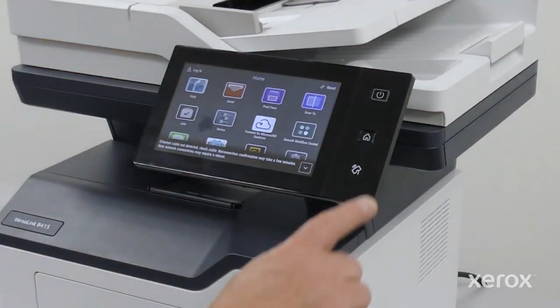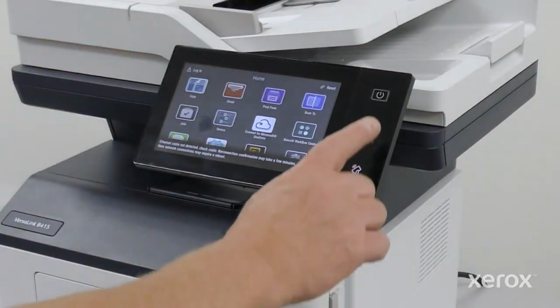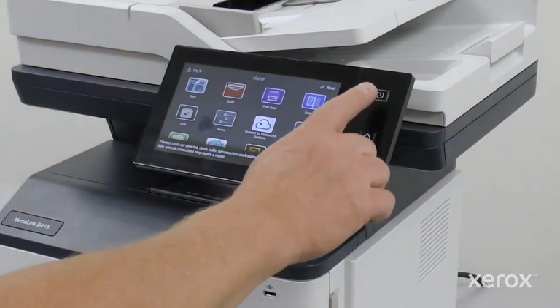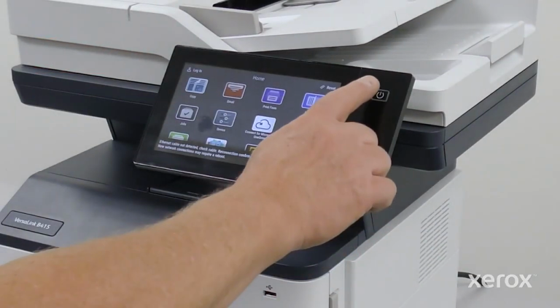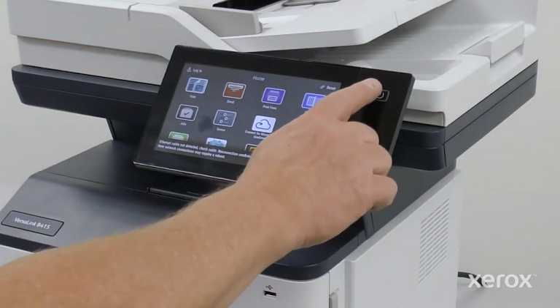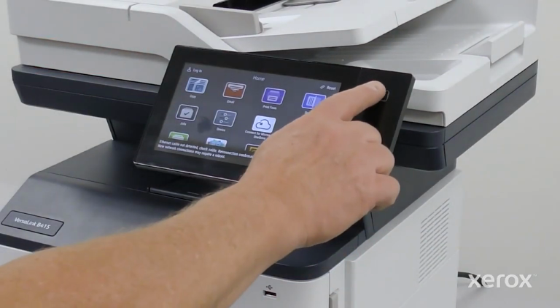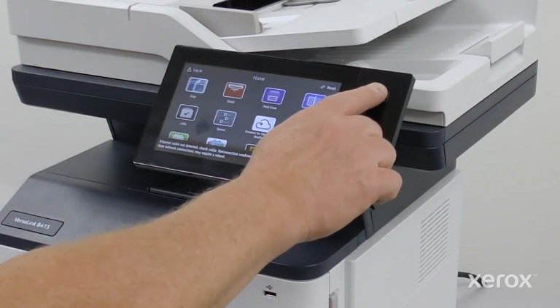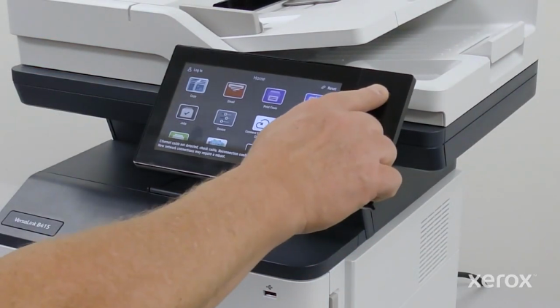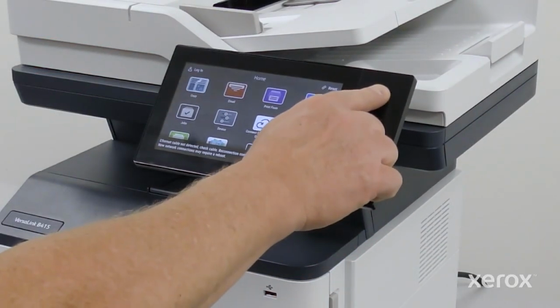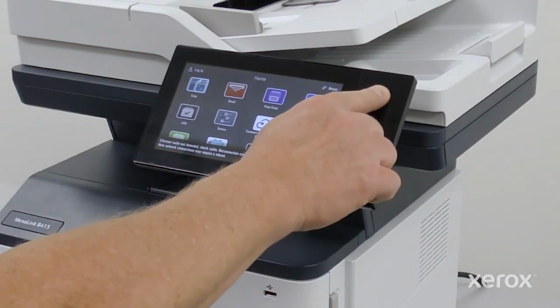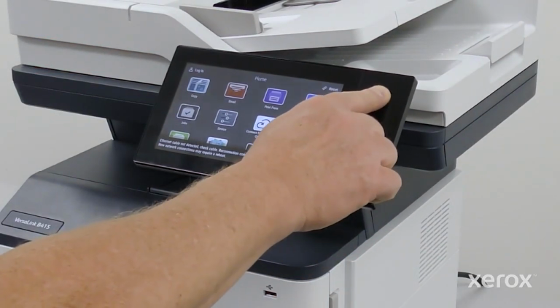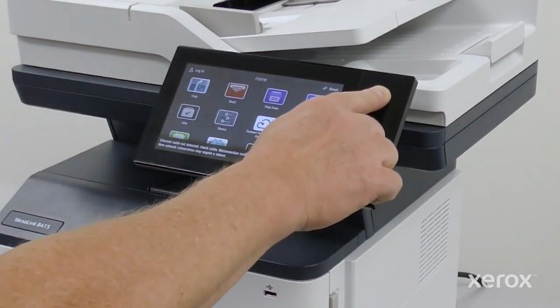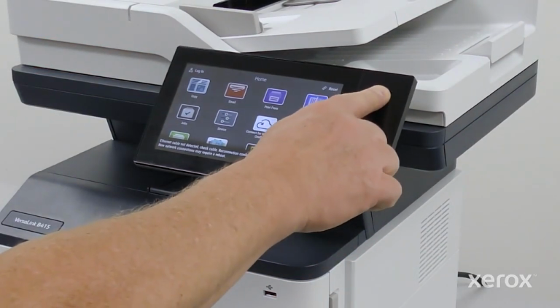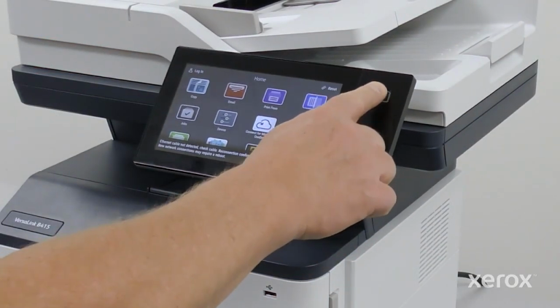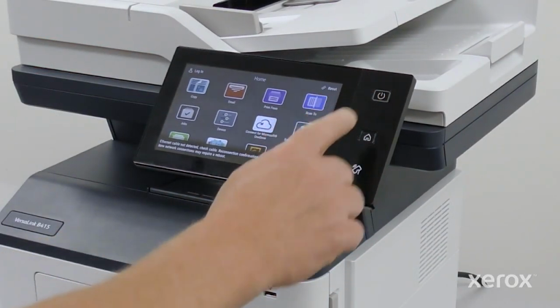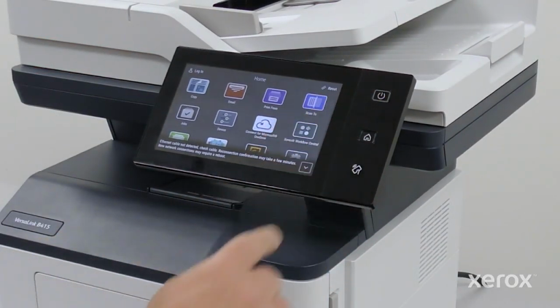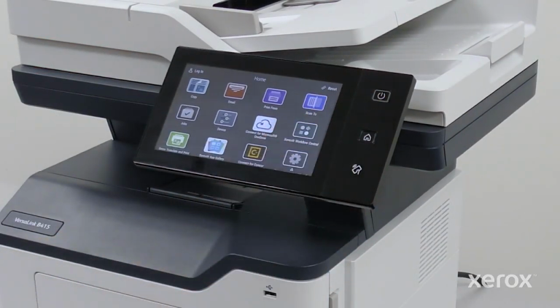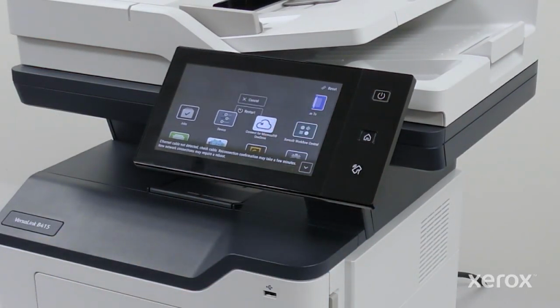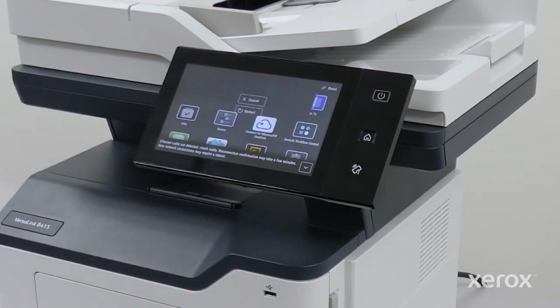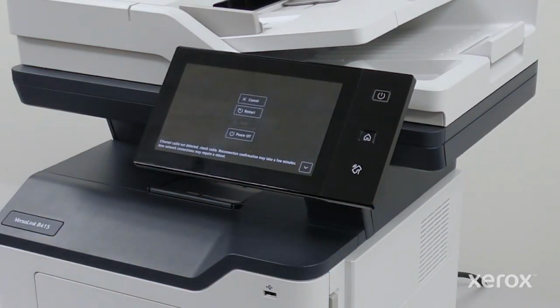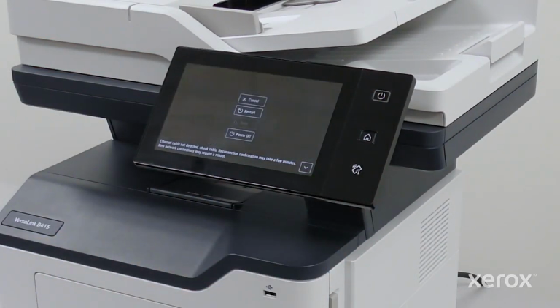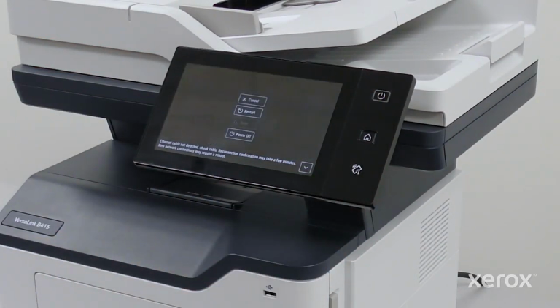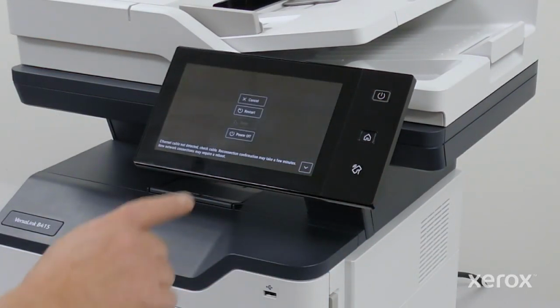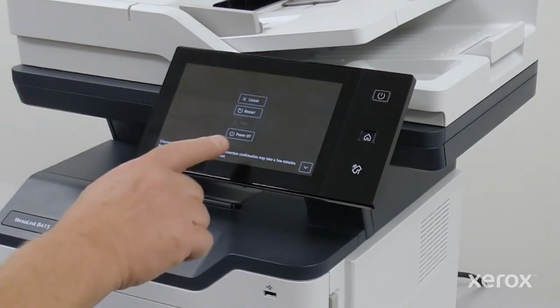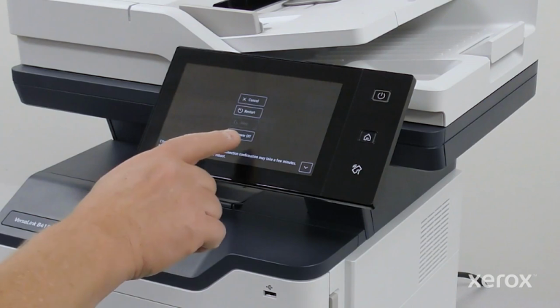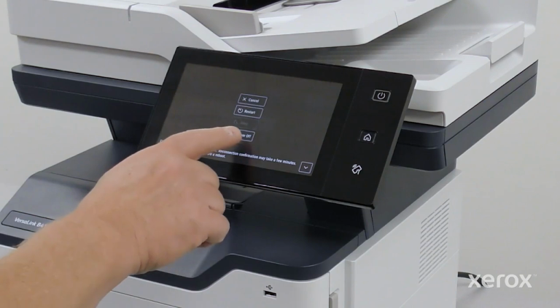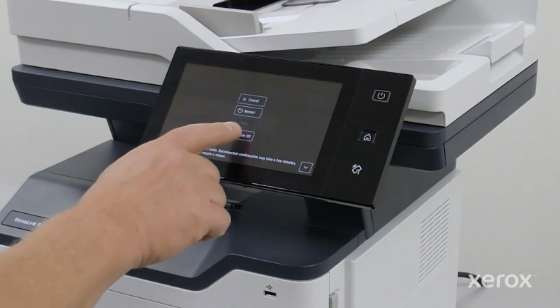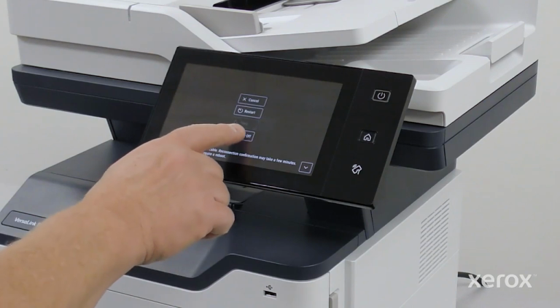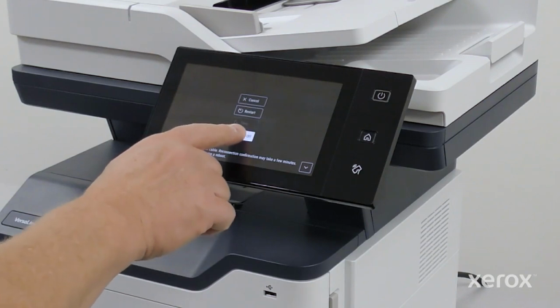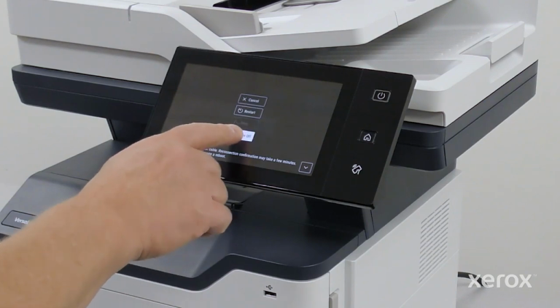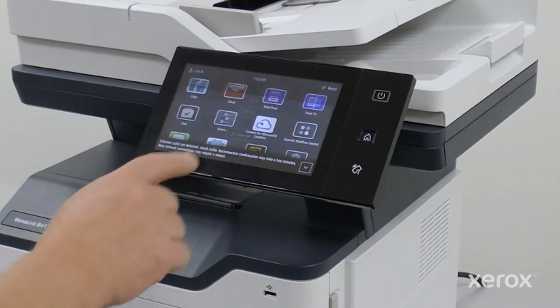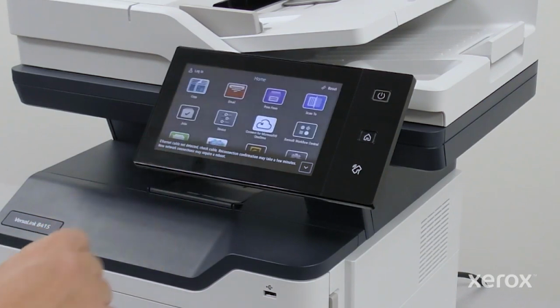Press the power button, then touch power off.